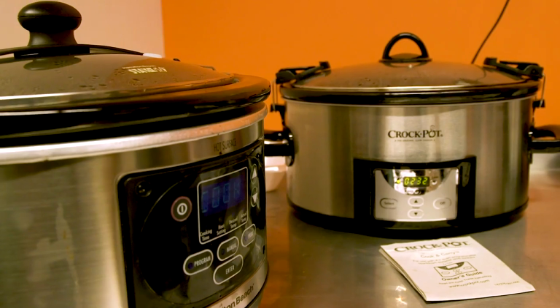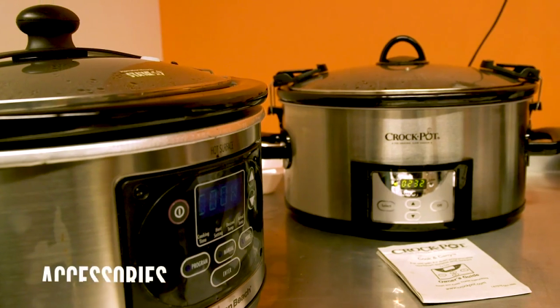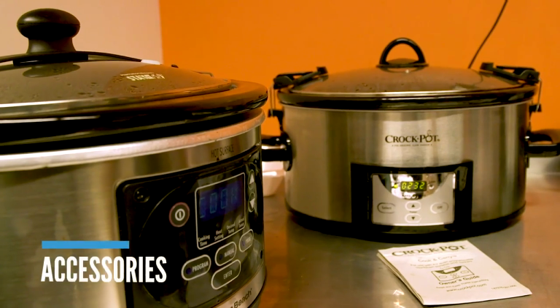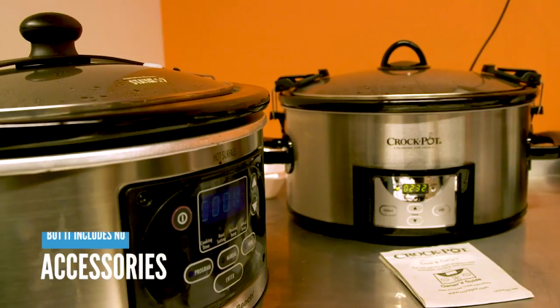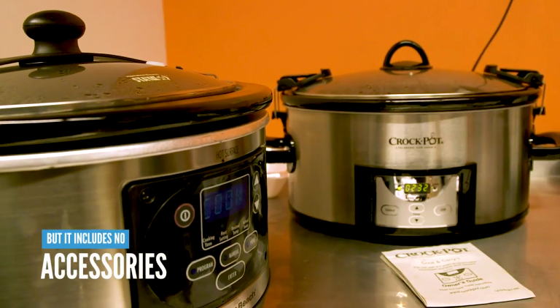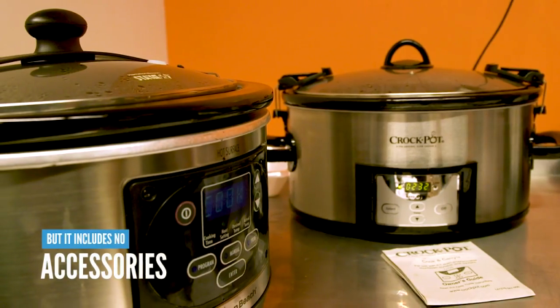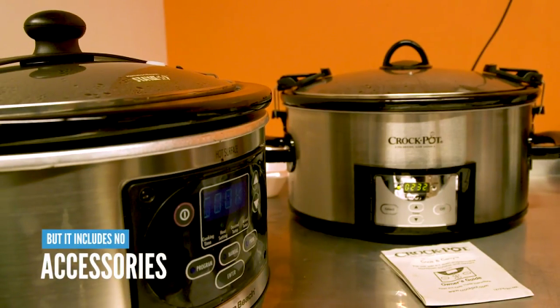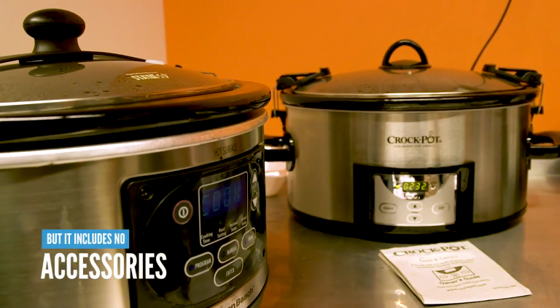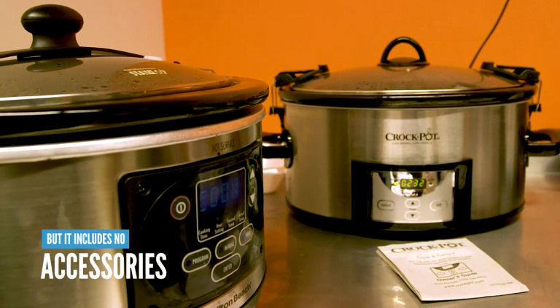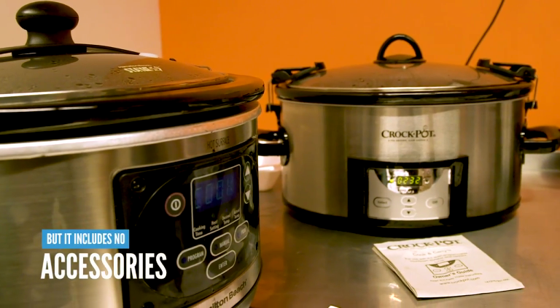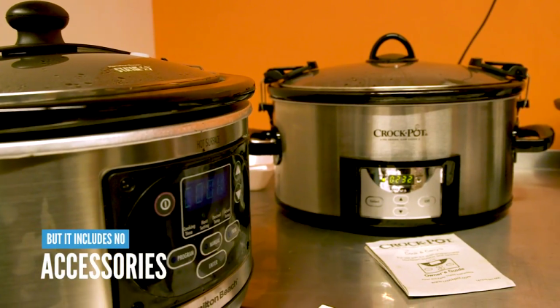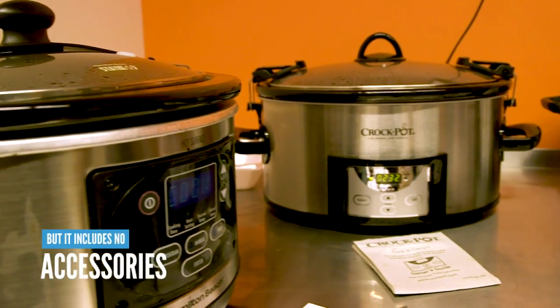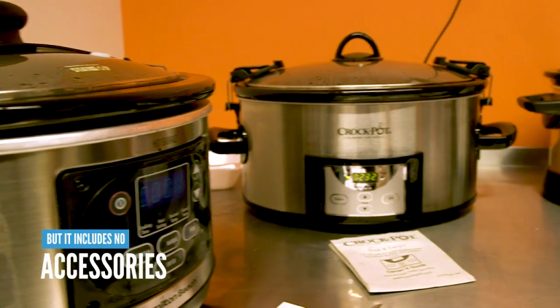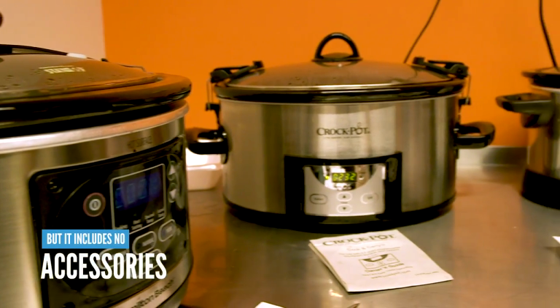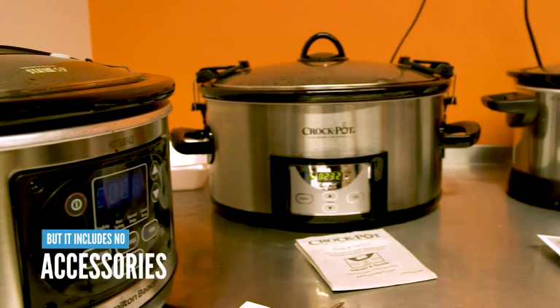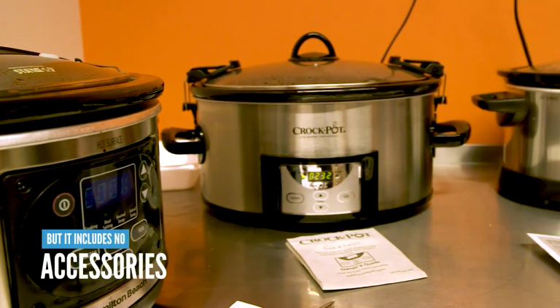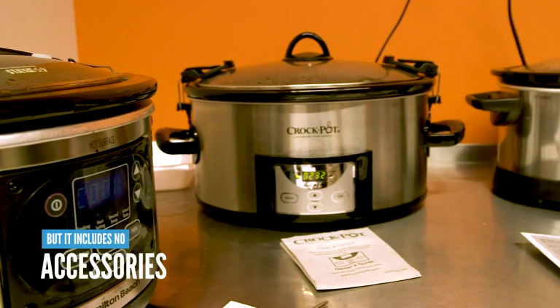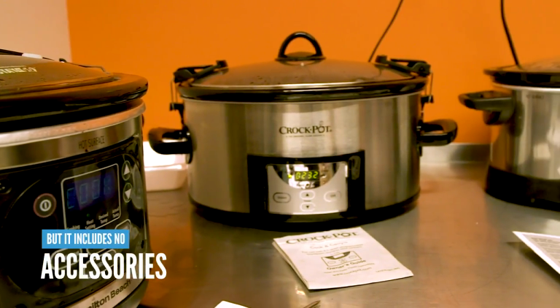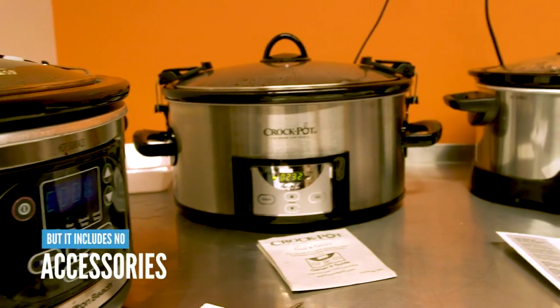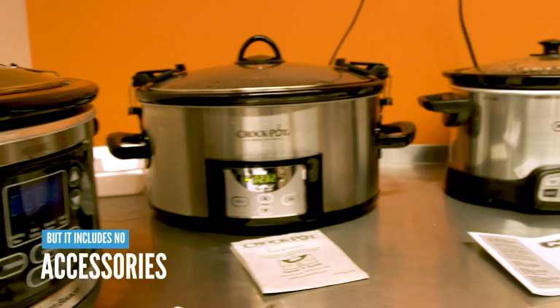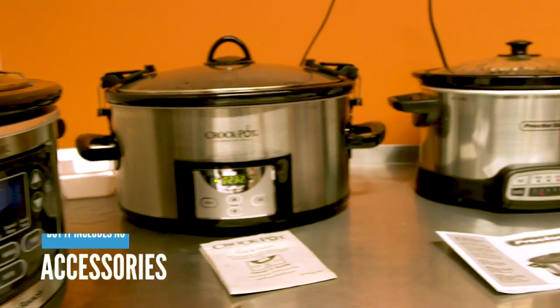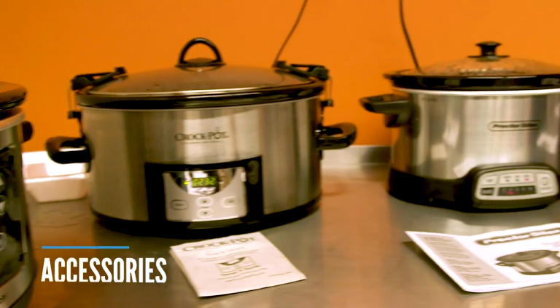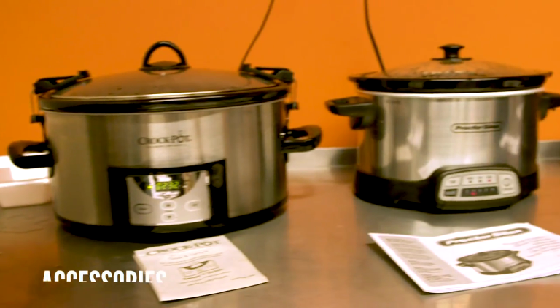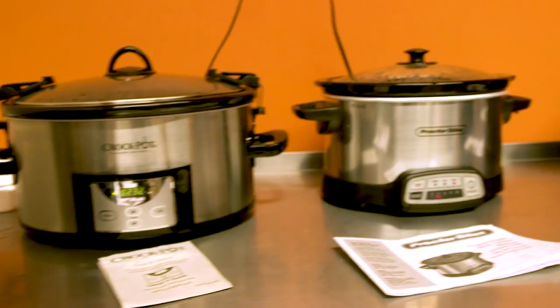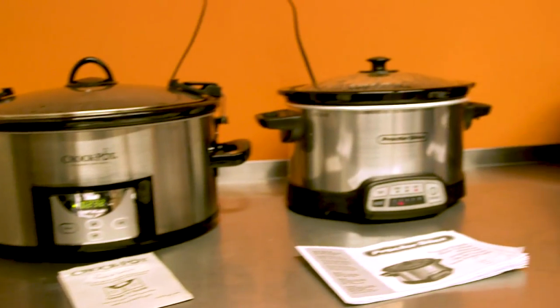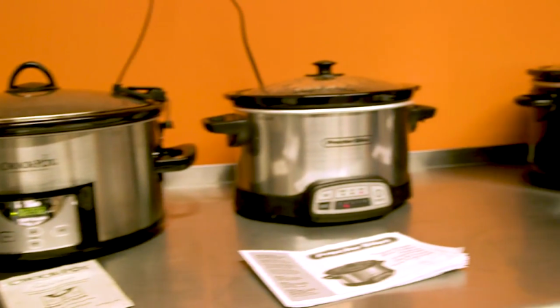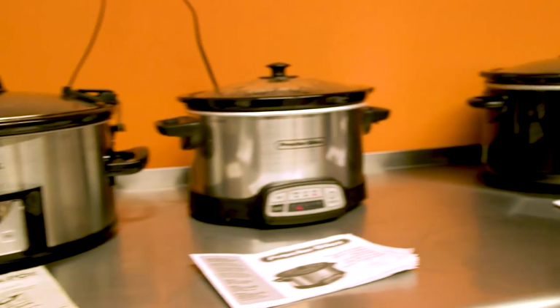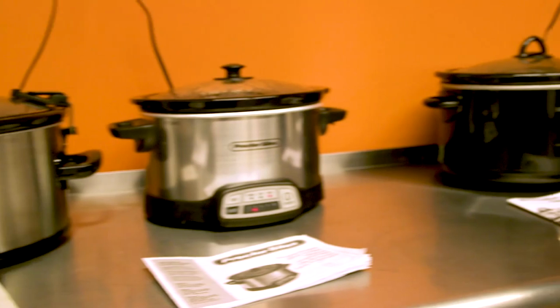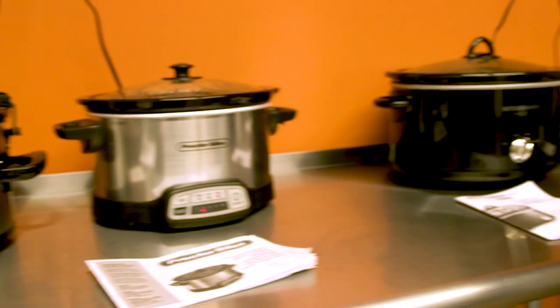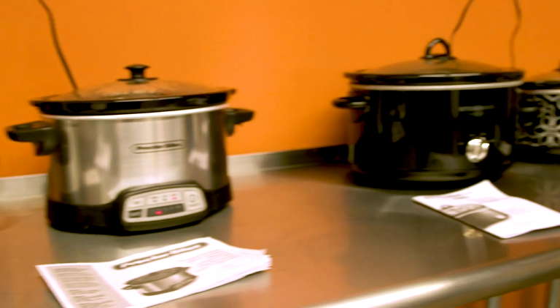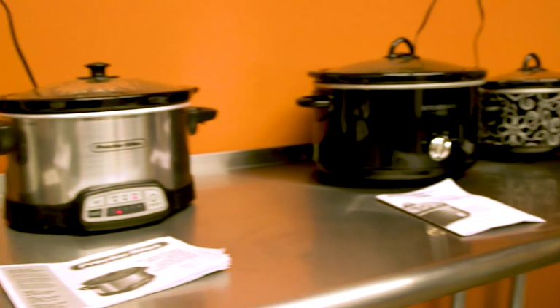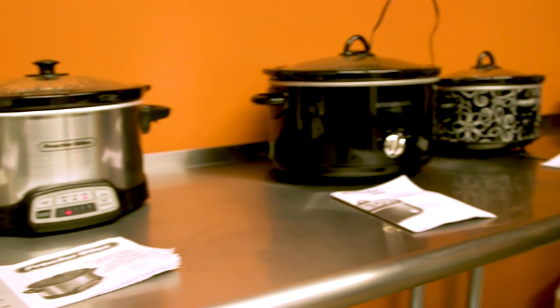Unfortunately, this unit did not come with any accessories like temperature probes or meat racks, but there are 10 recipes in the accompanying instruction manual.